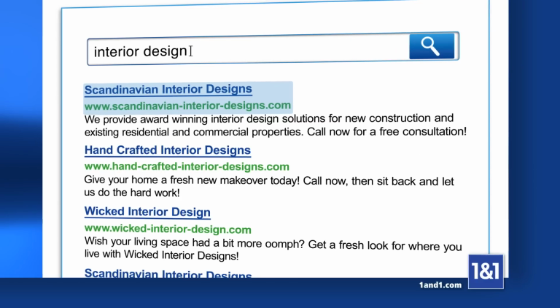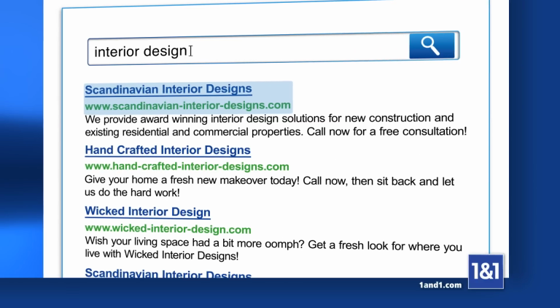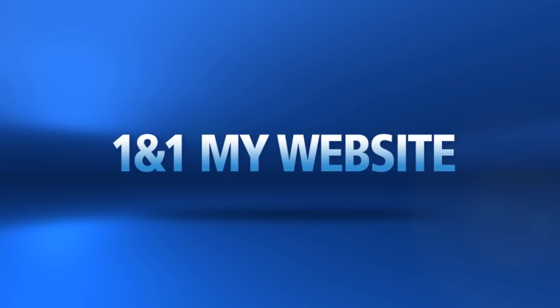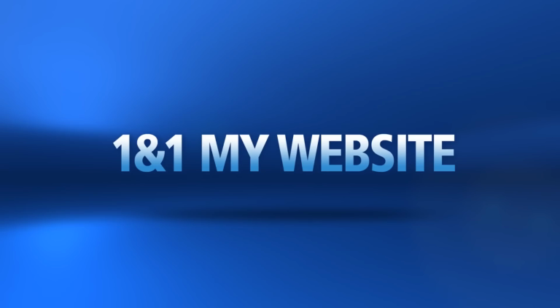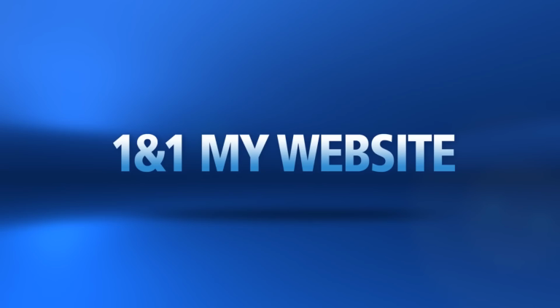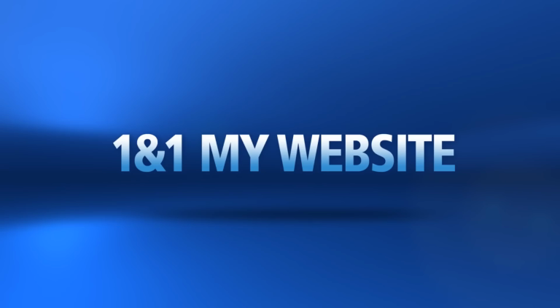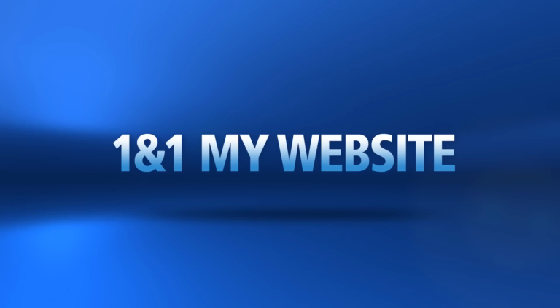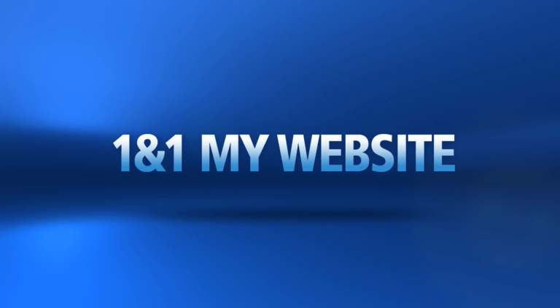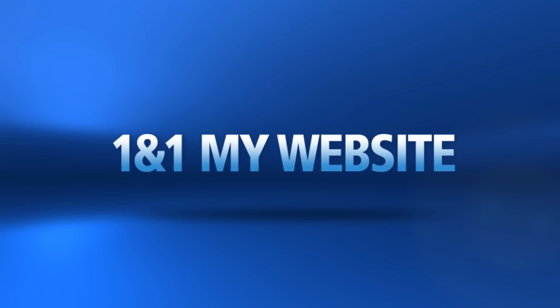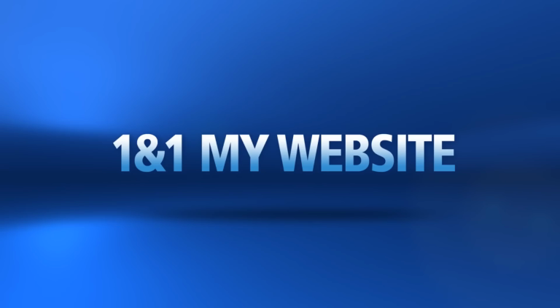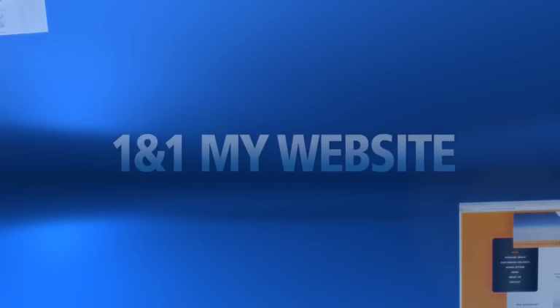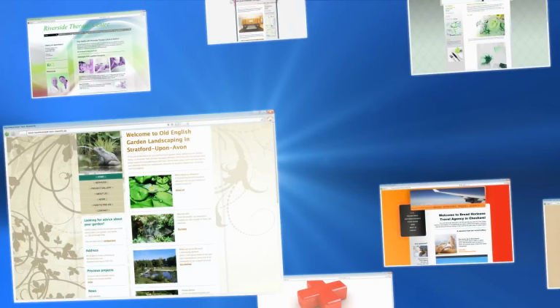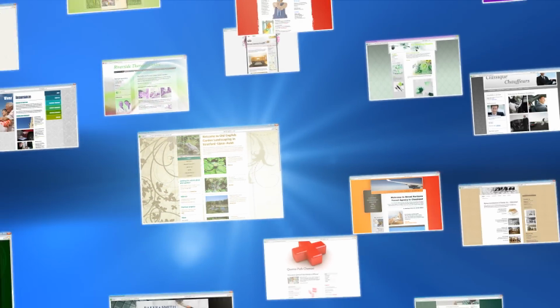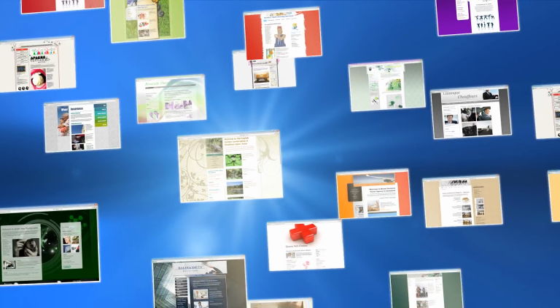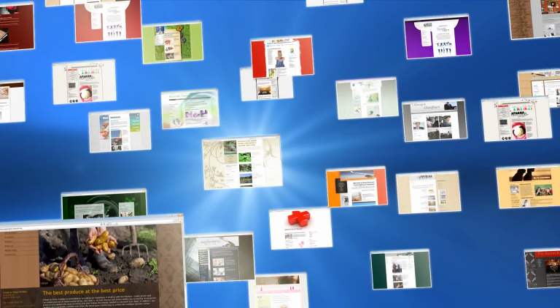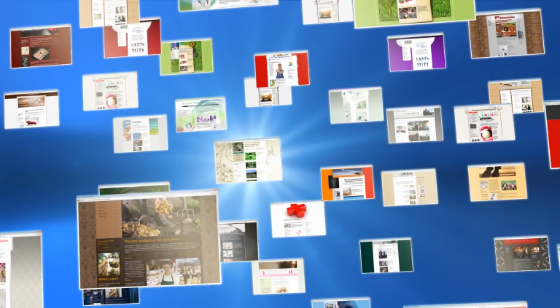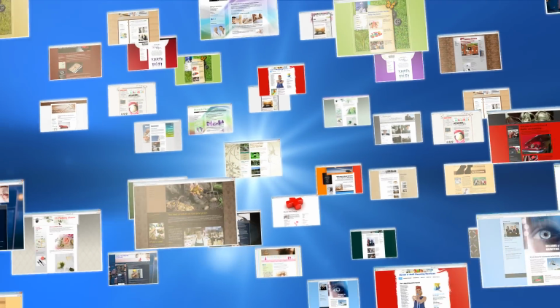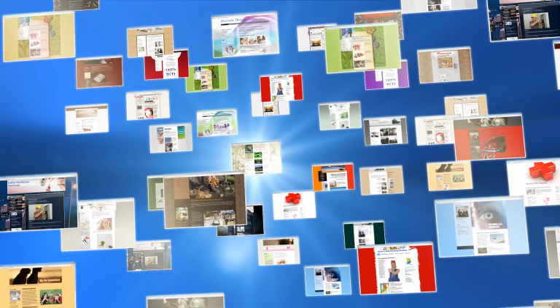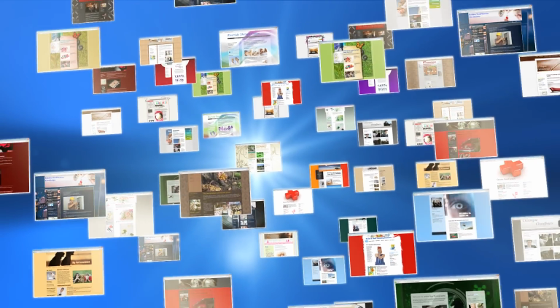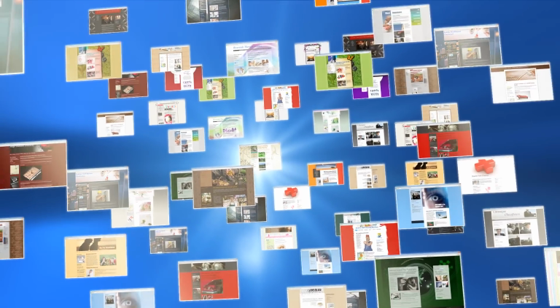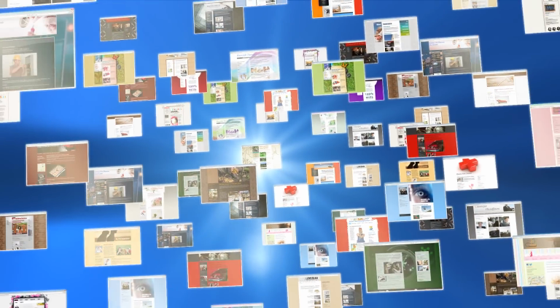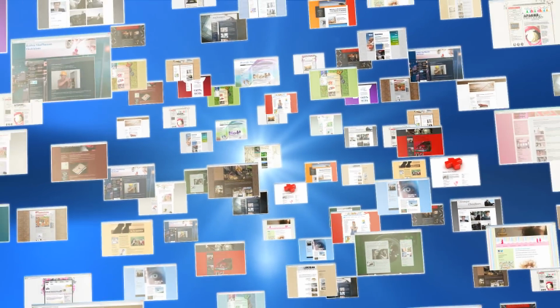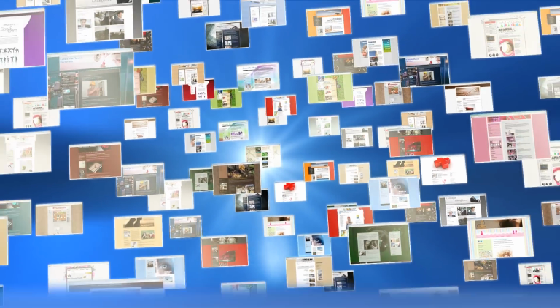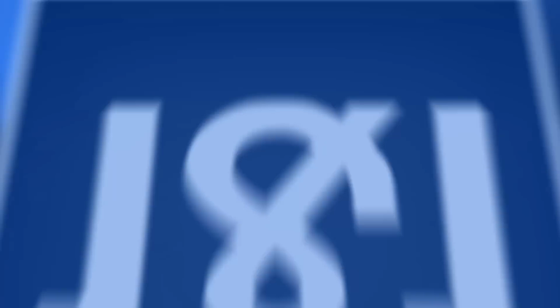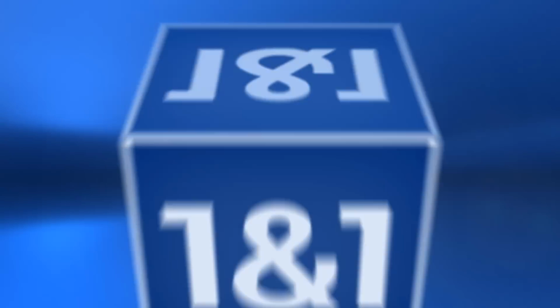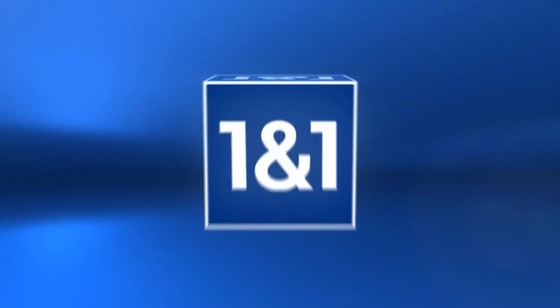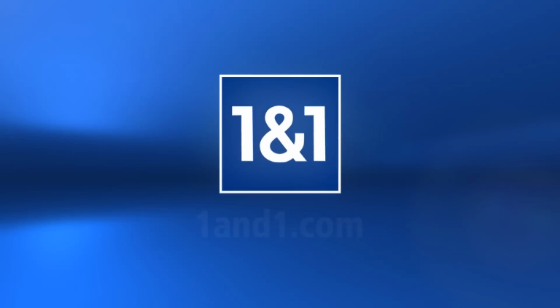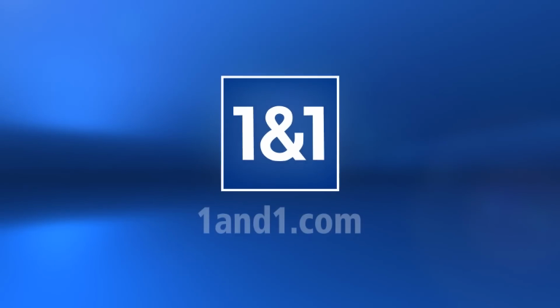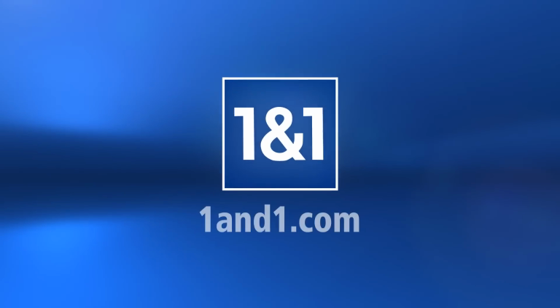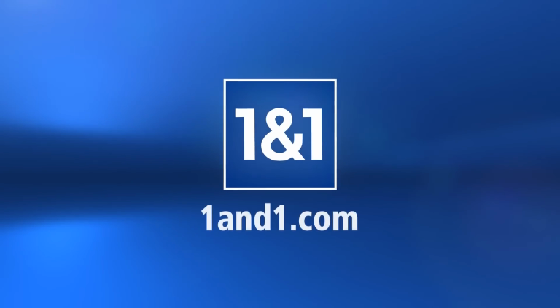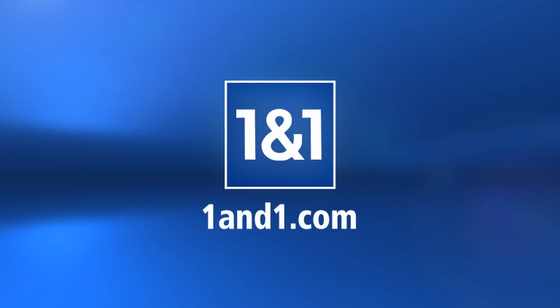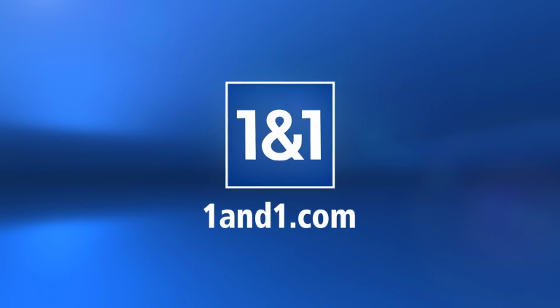1&1 My Website — a professional website created by you. 1&1.com